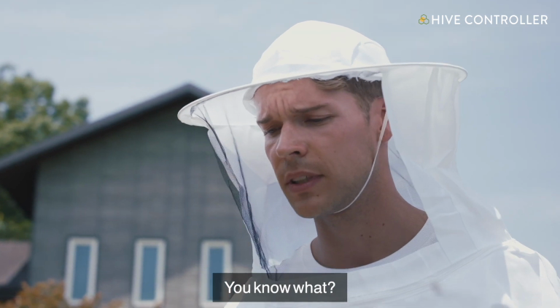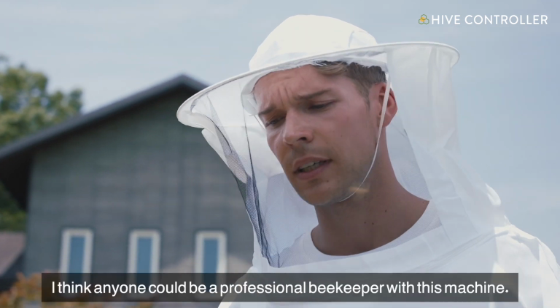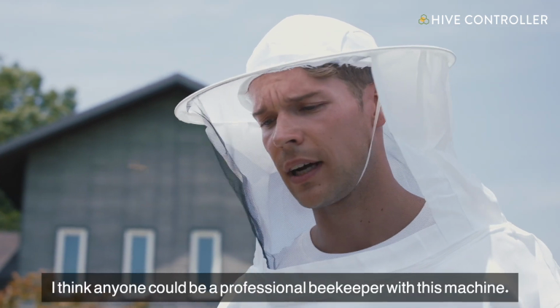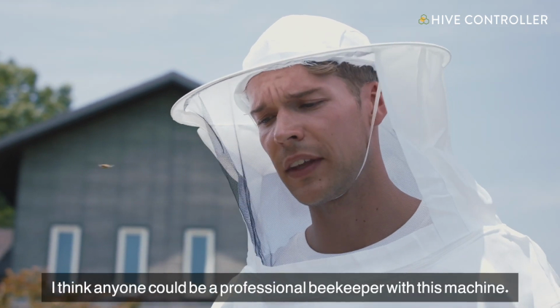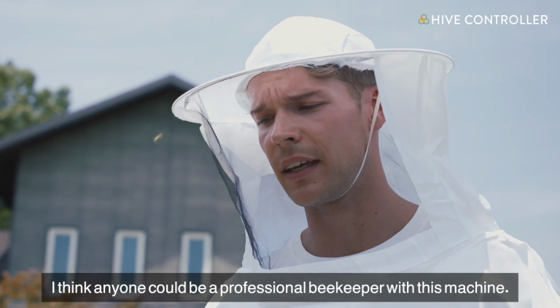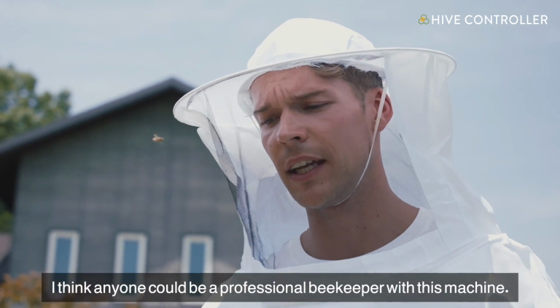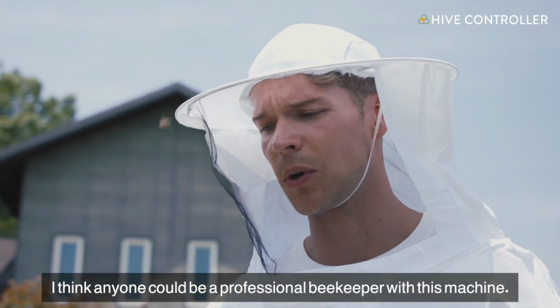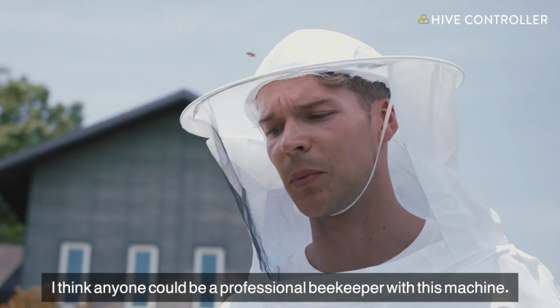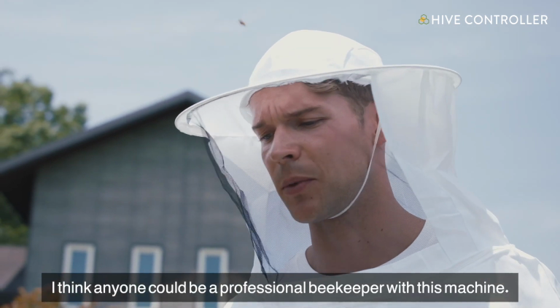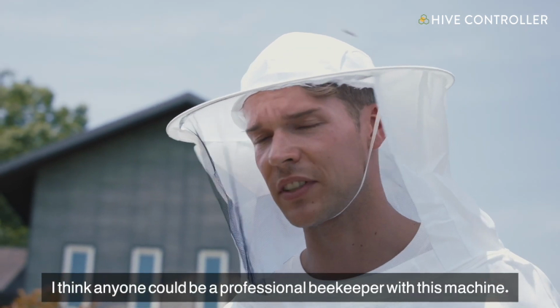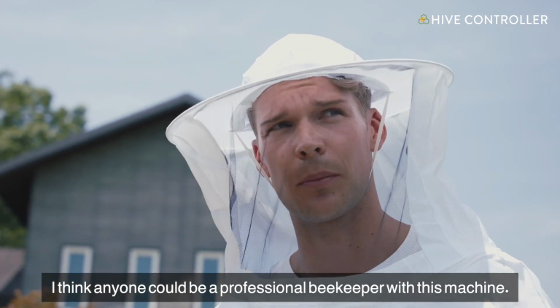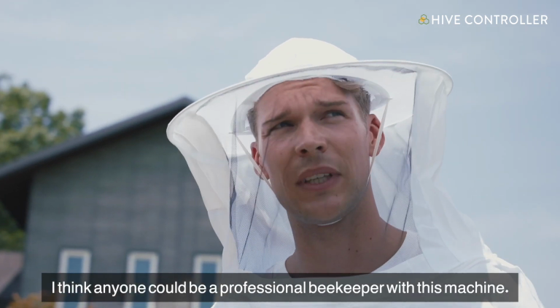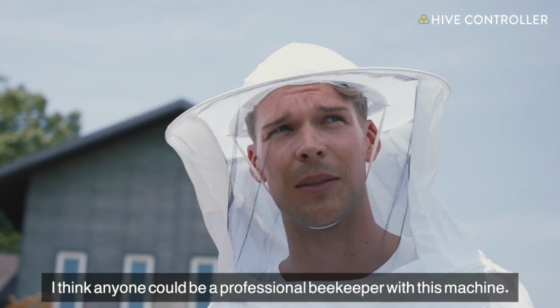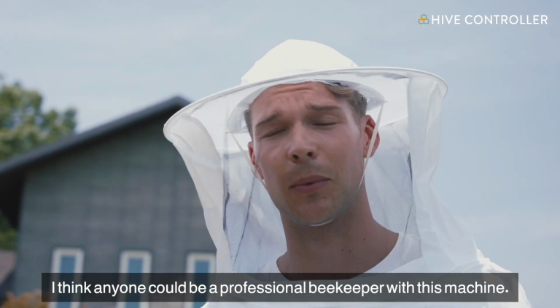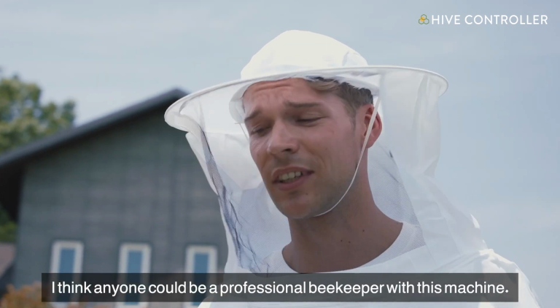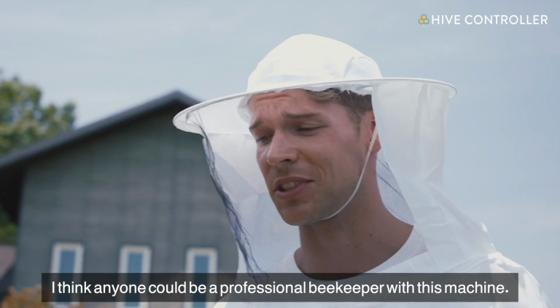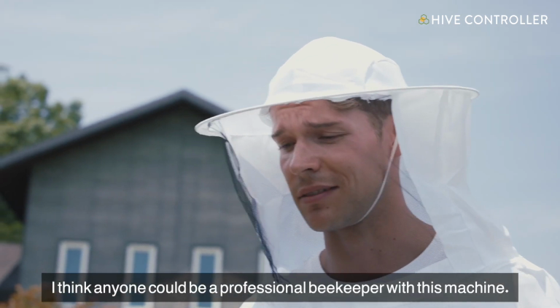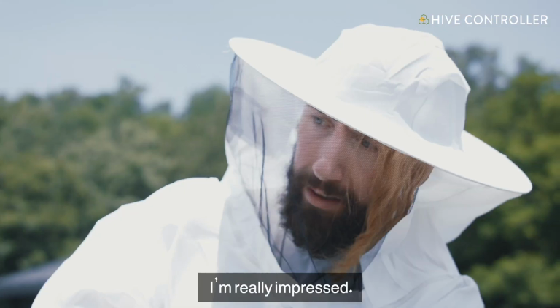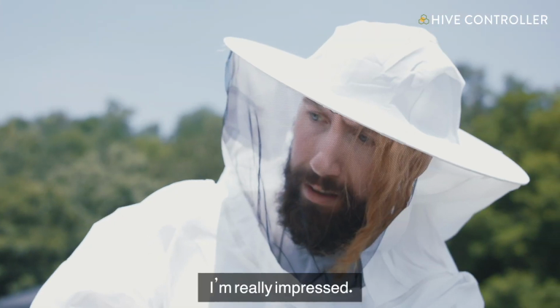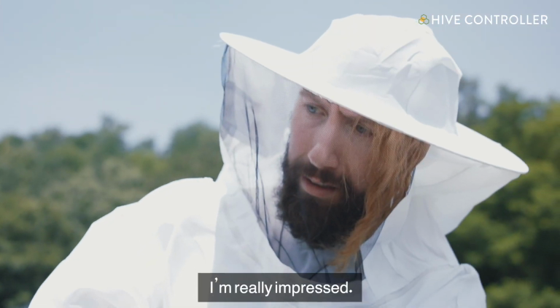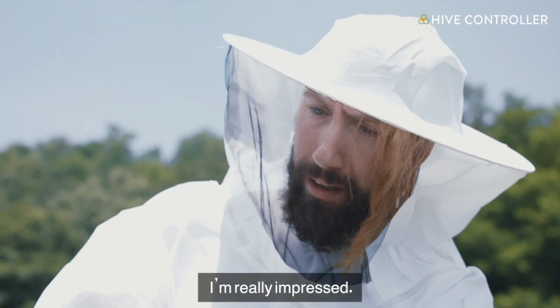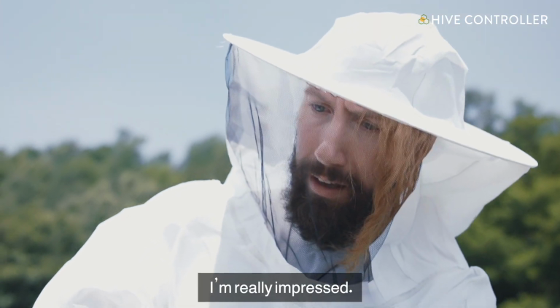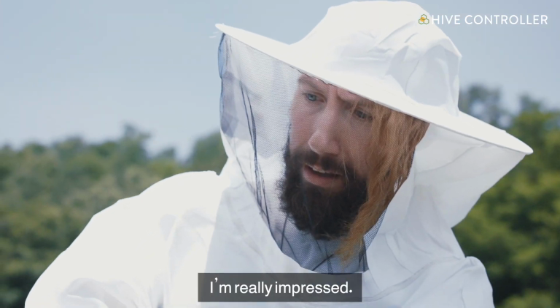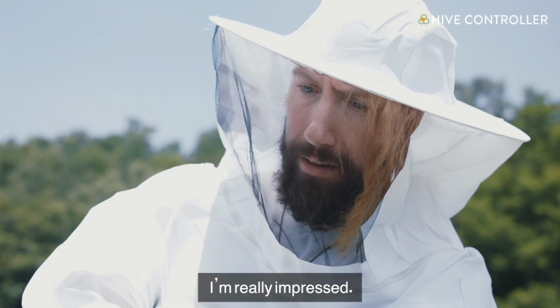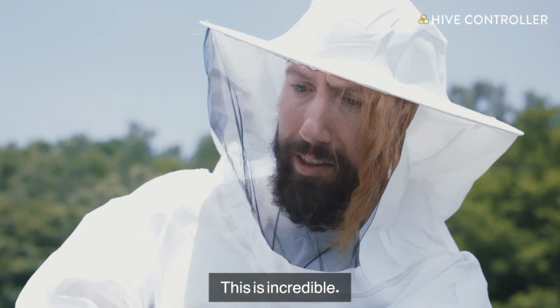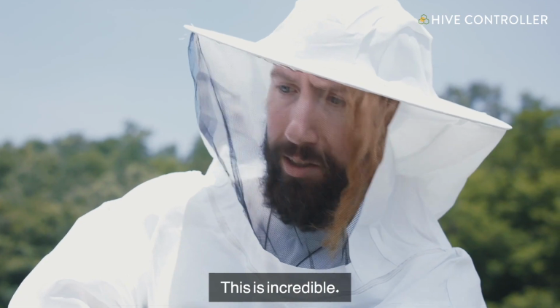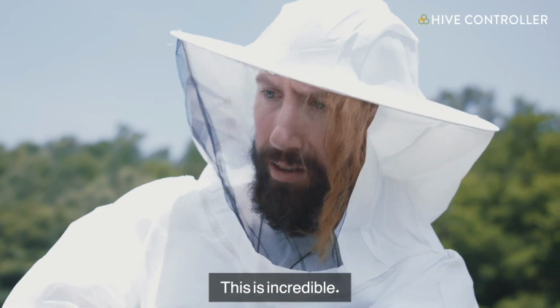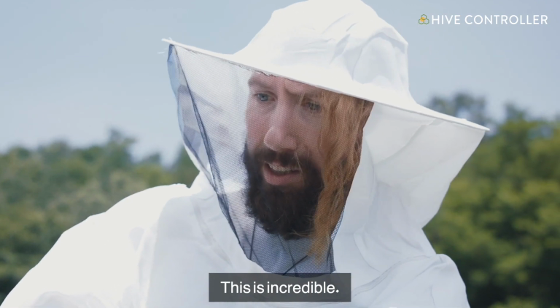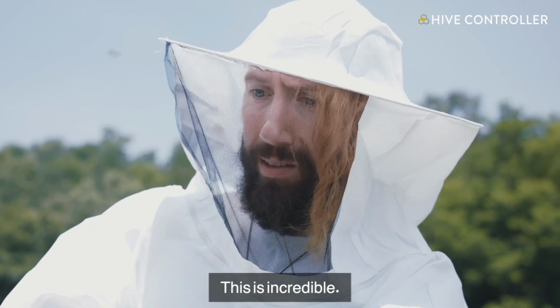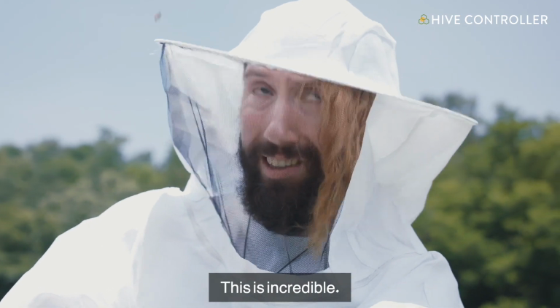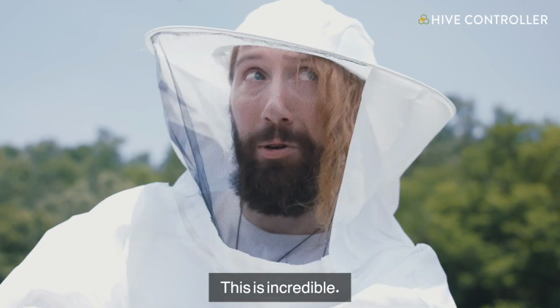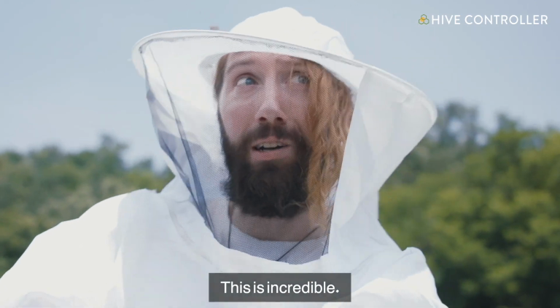I think anyone could be a professional beekeeper with this machine. I am really impressed. This is incredible.